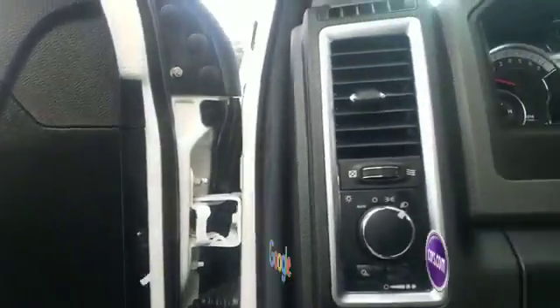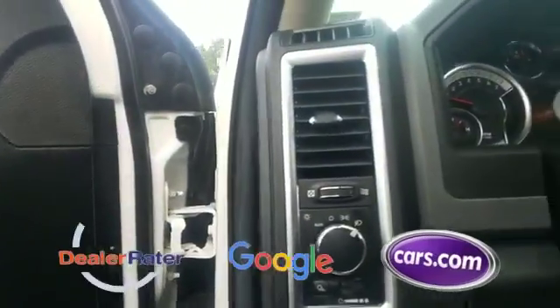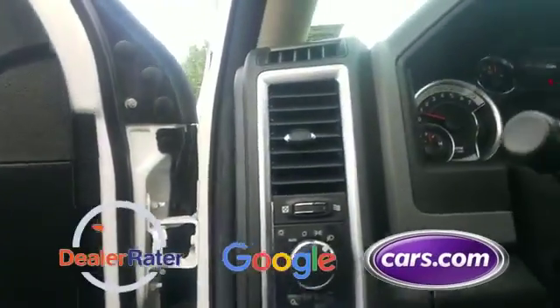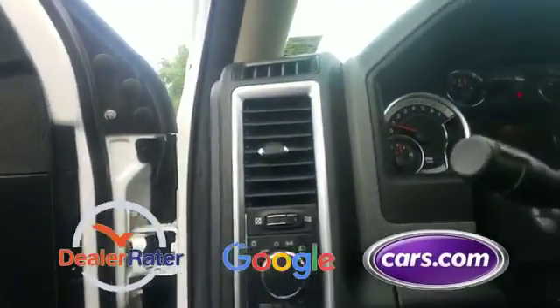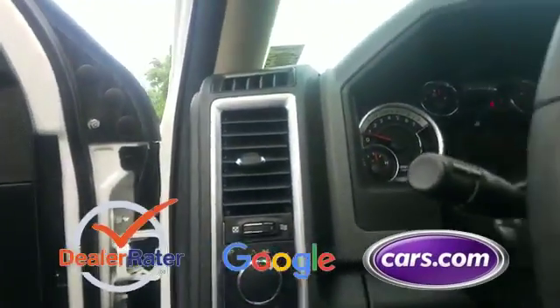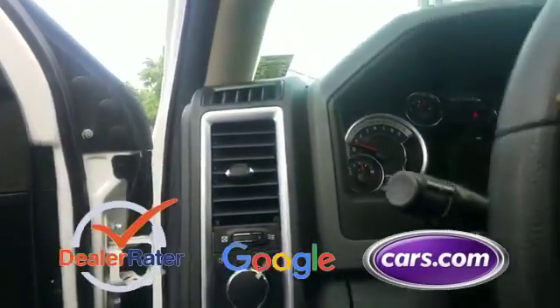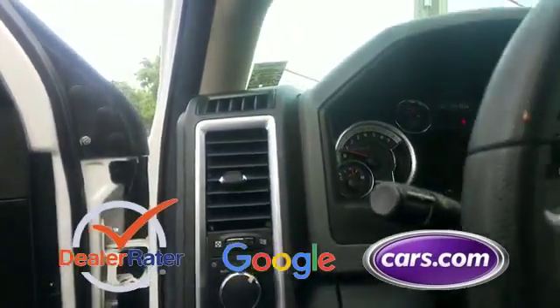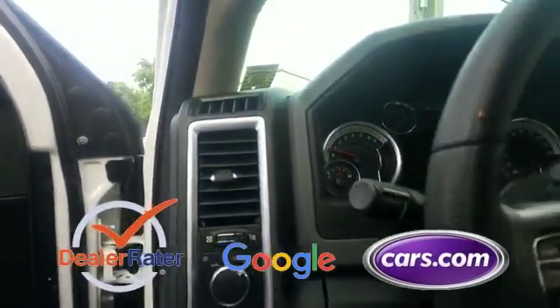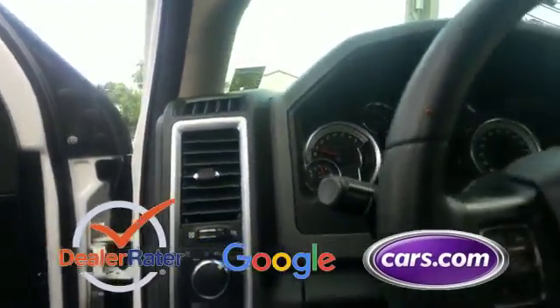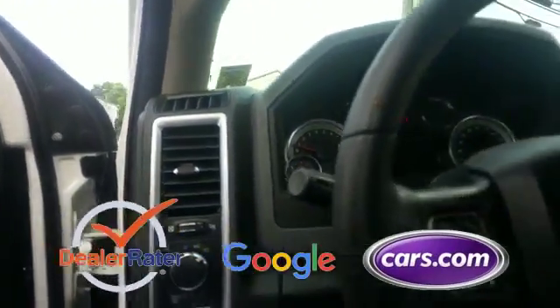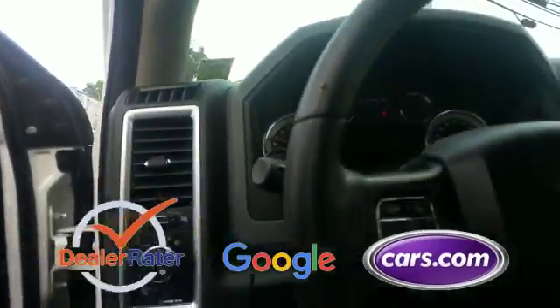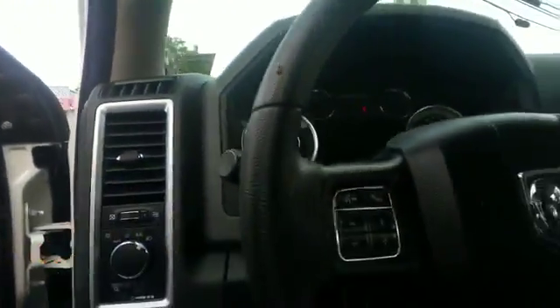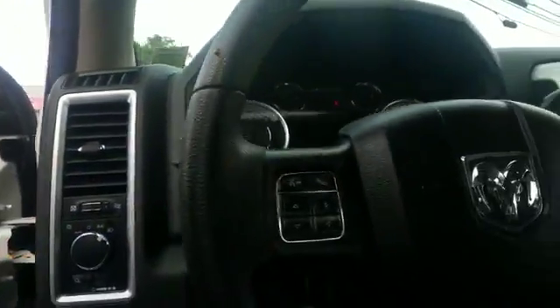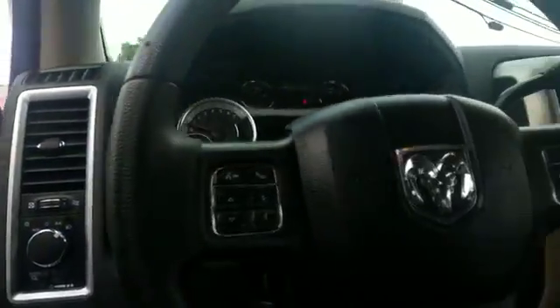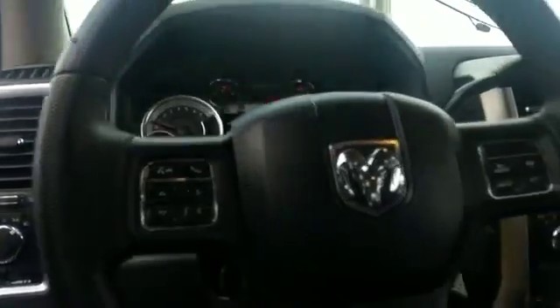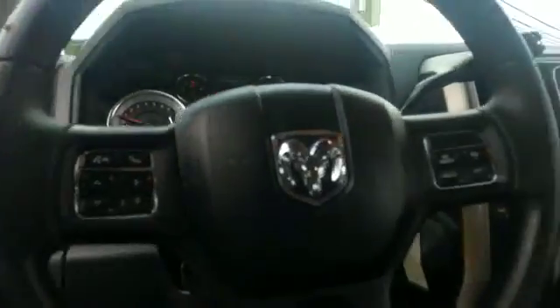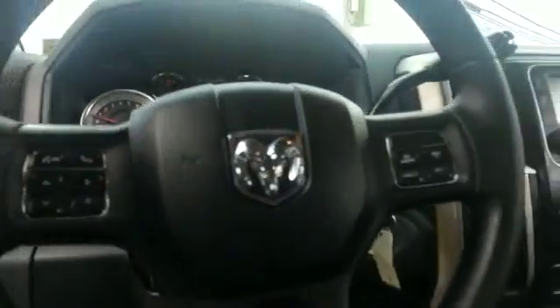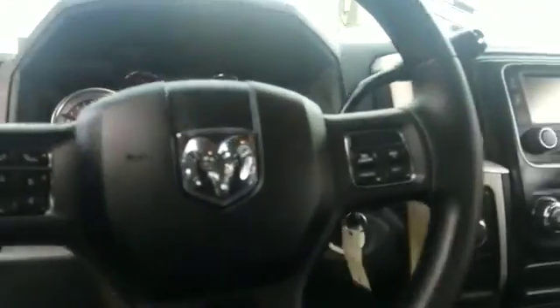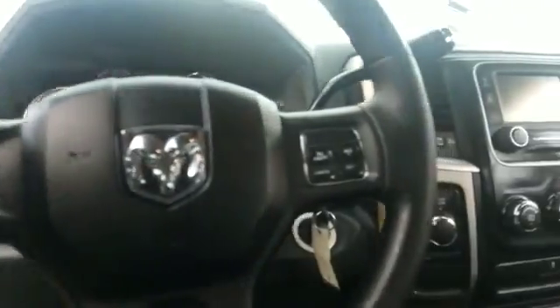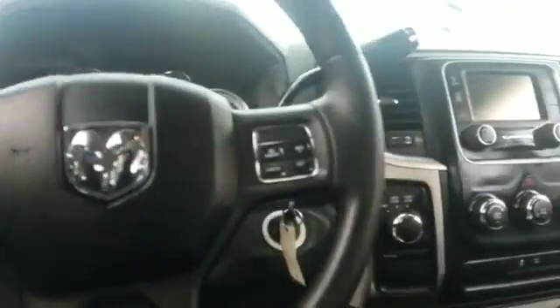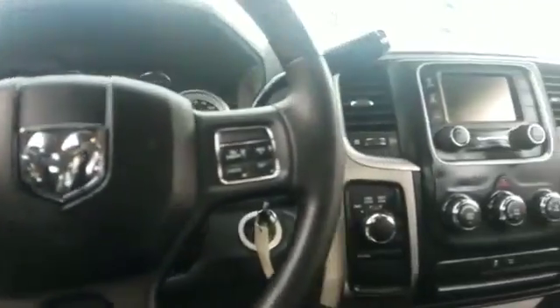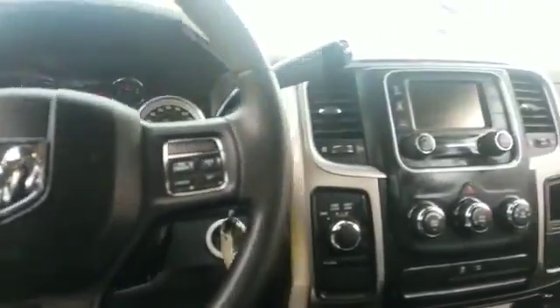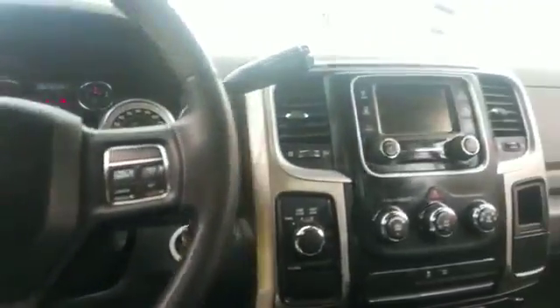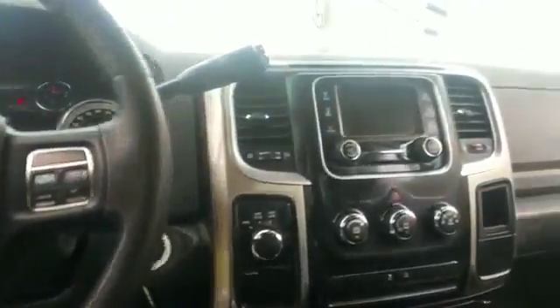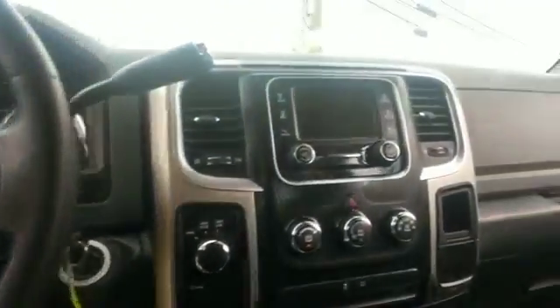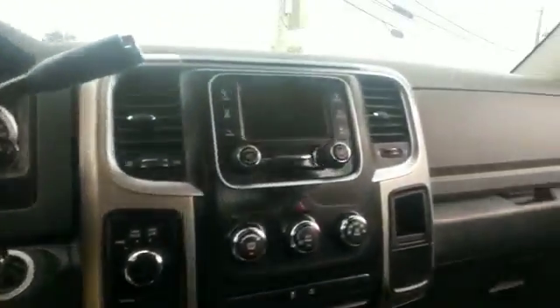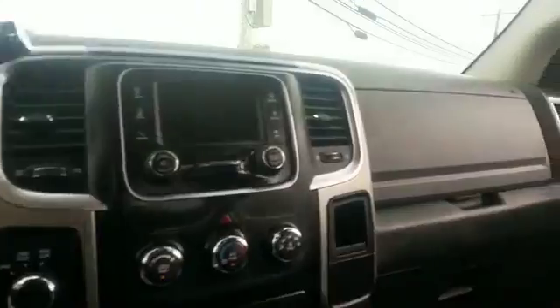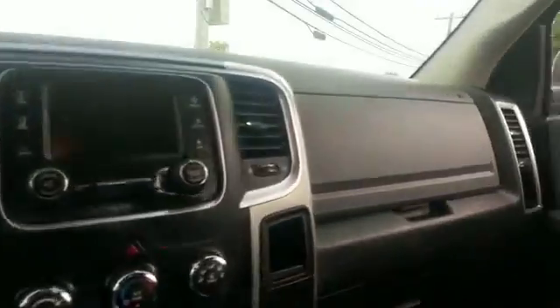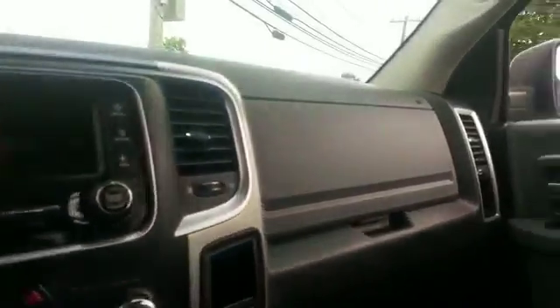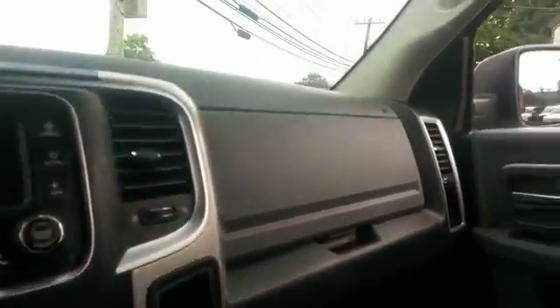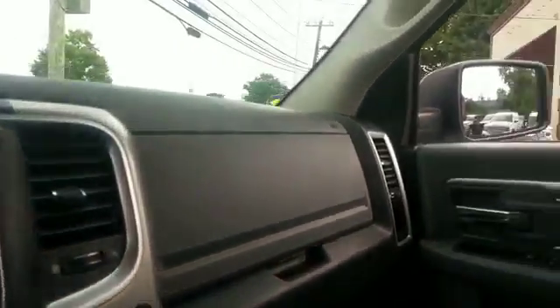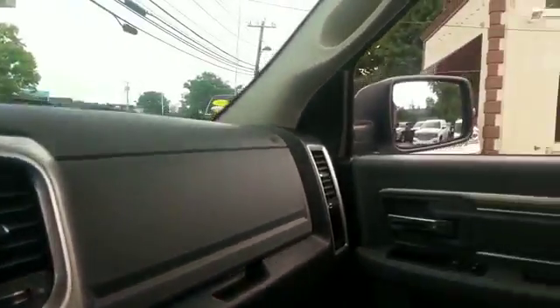This is a top-rated dealer. Get pre-approved now and make this your next vehicle.